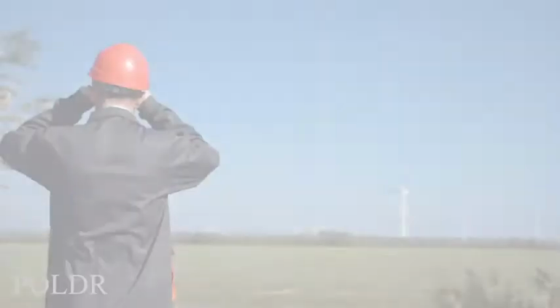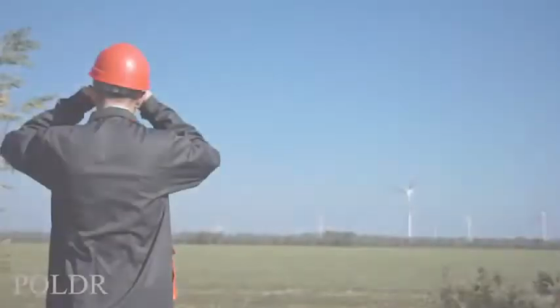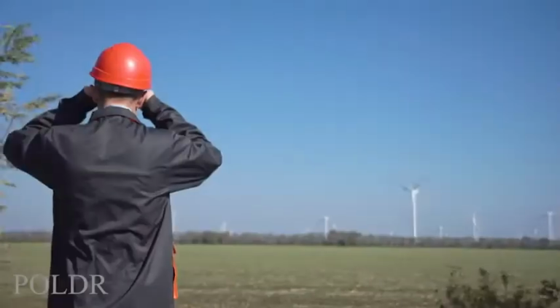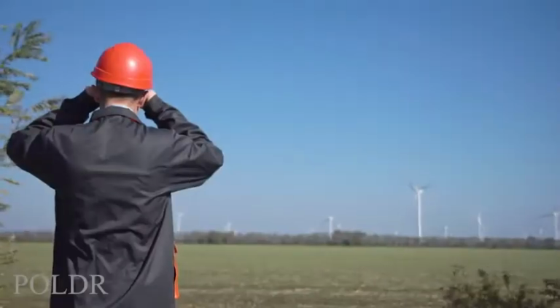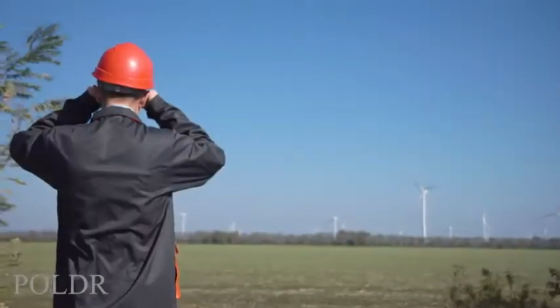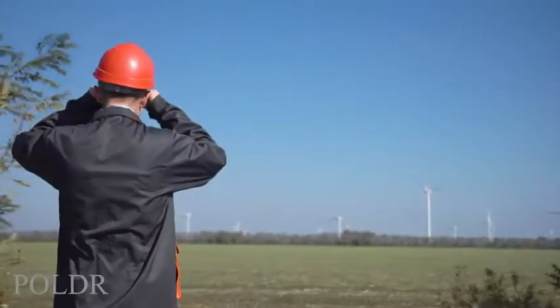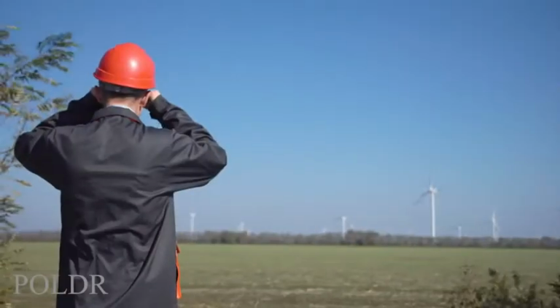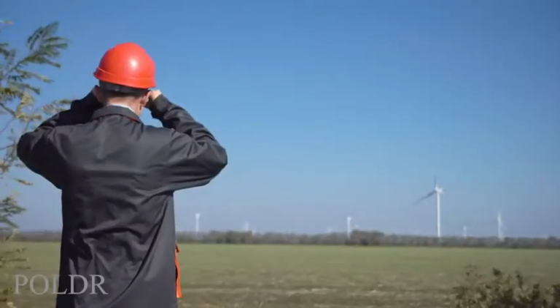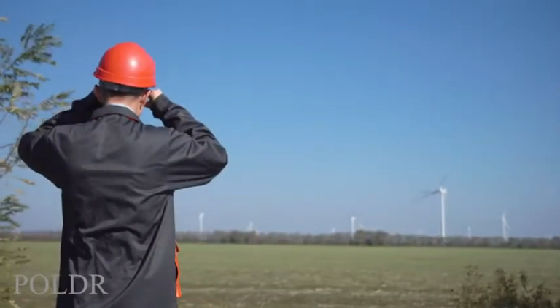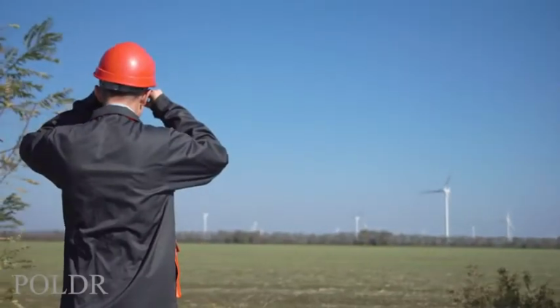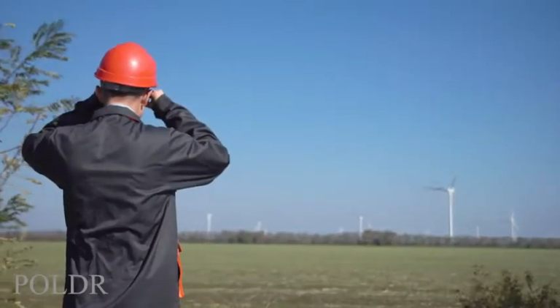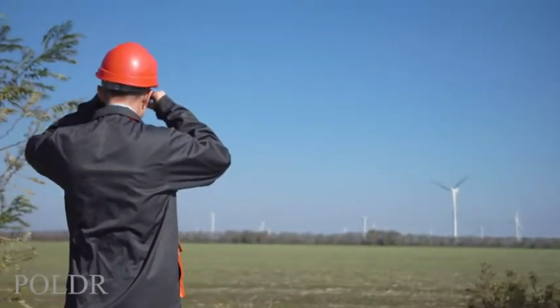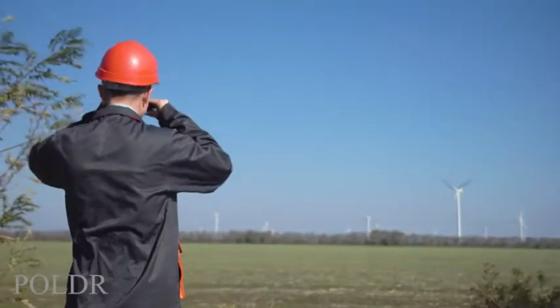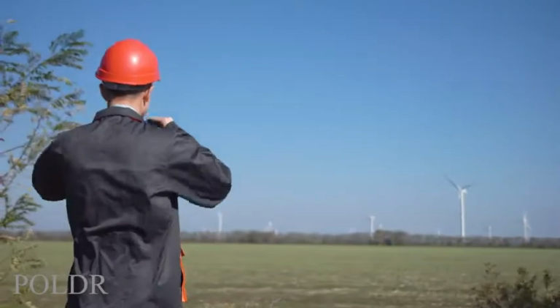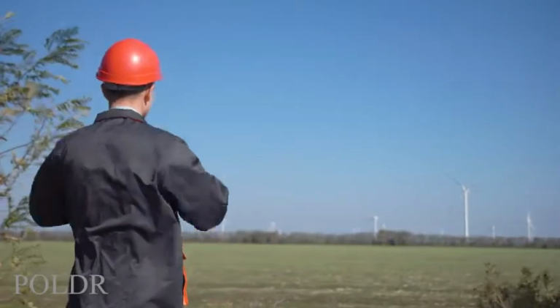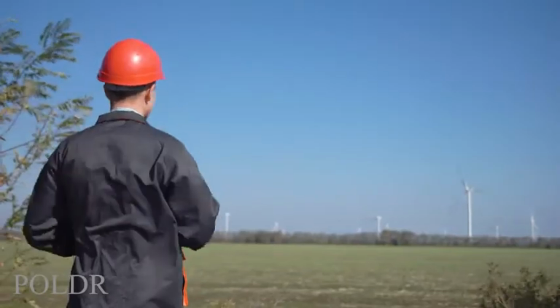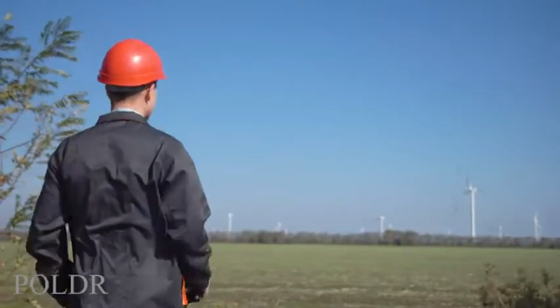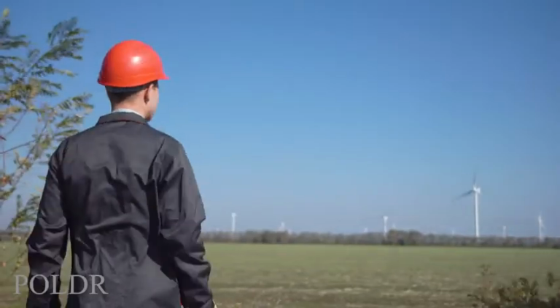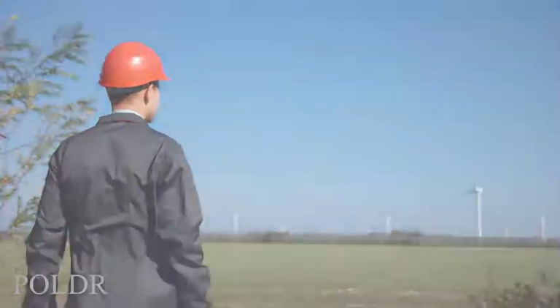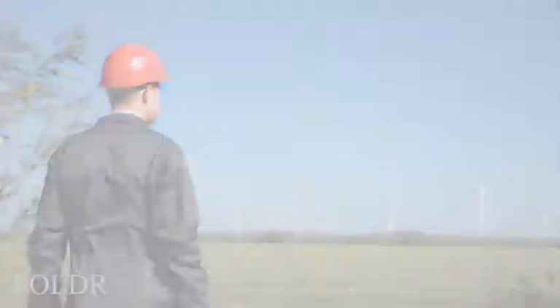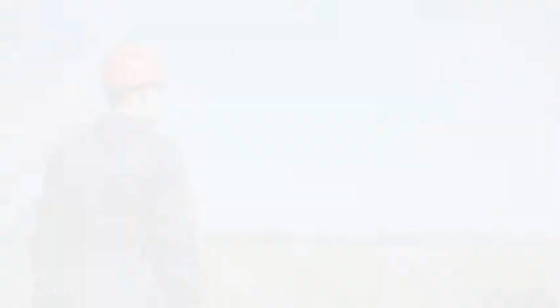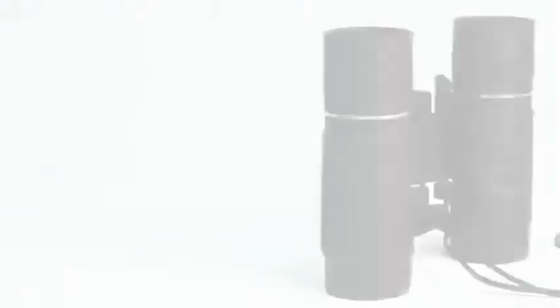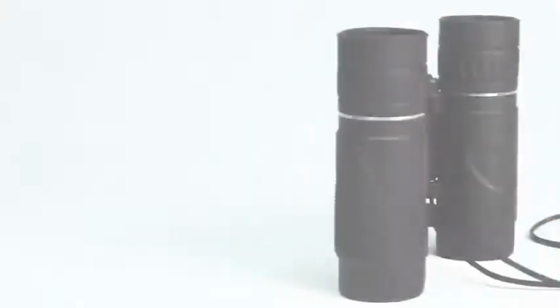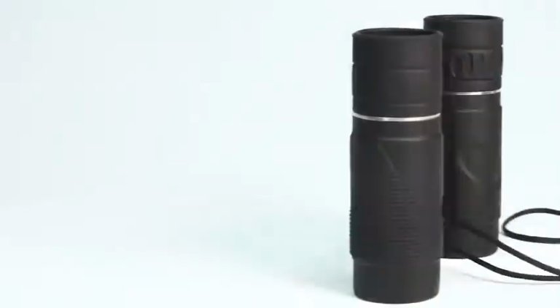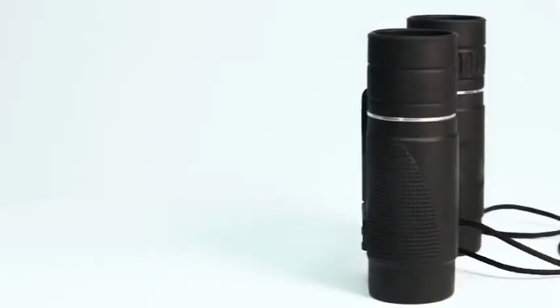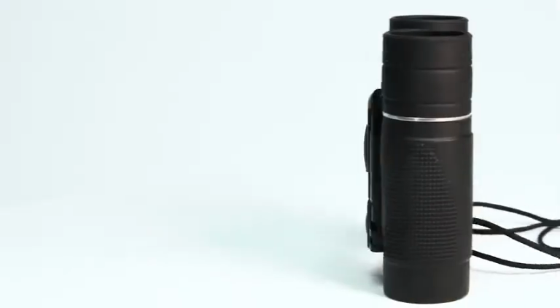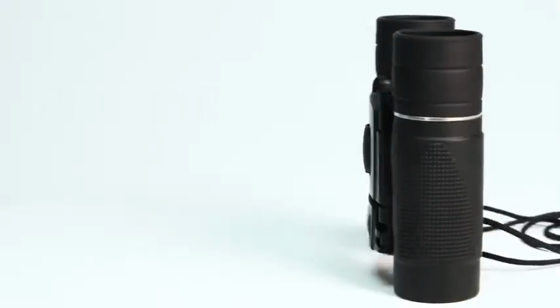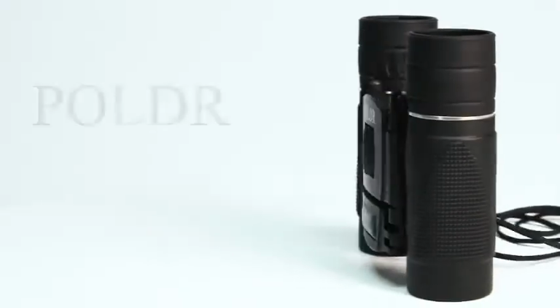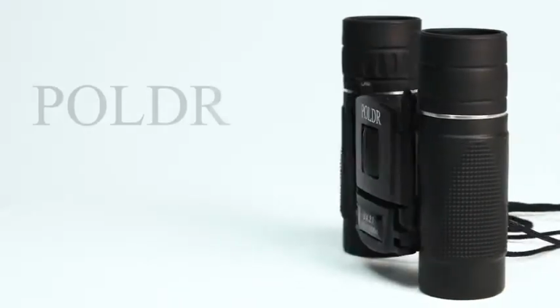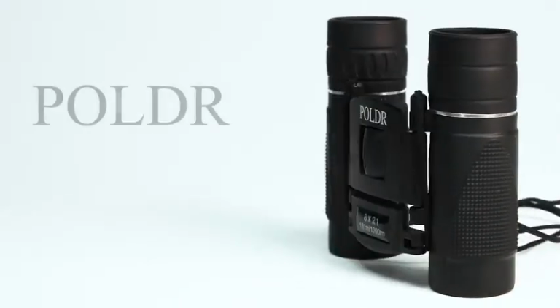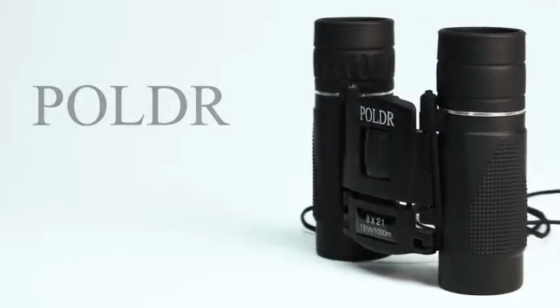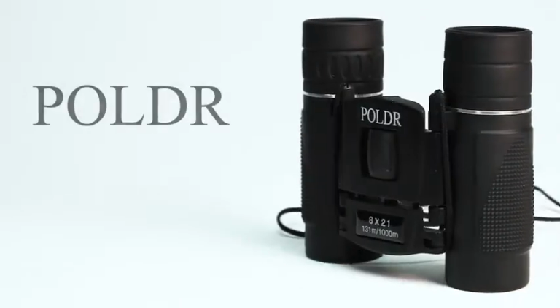If you're looking for binoculars, look no further than this set from Poldar.